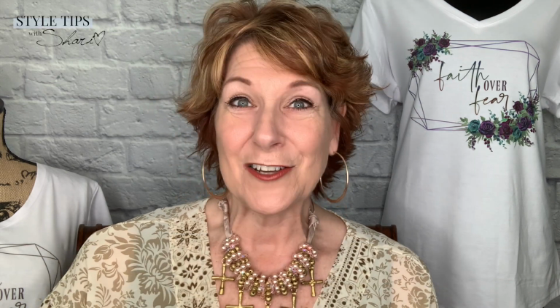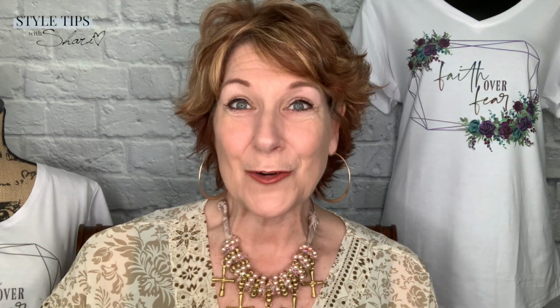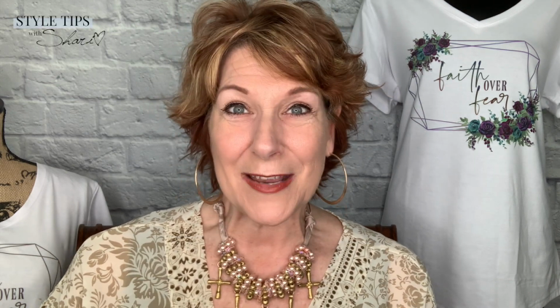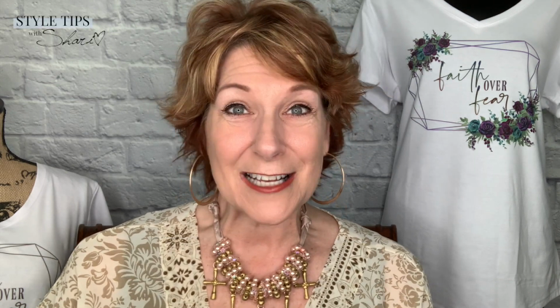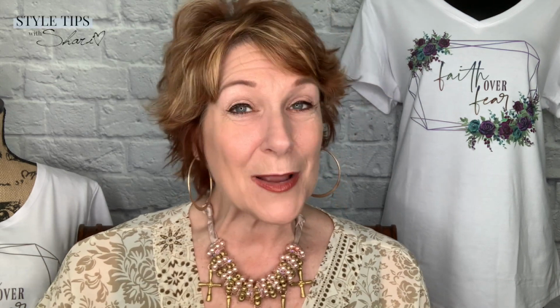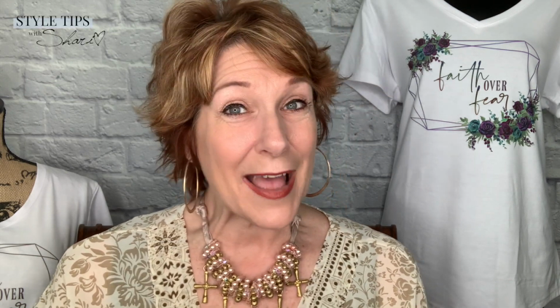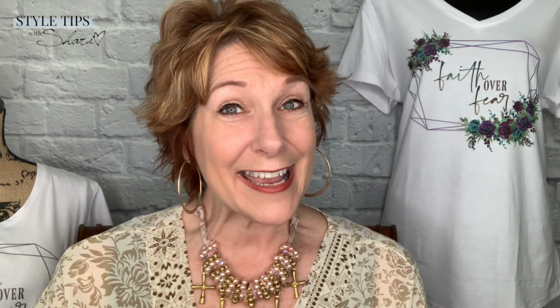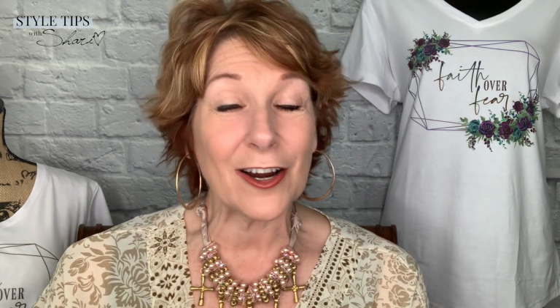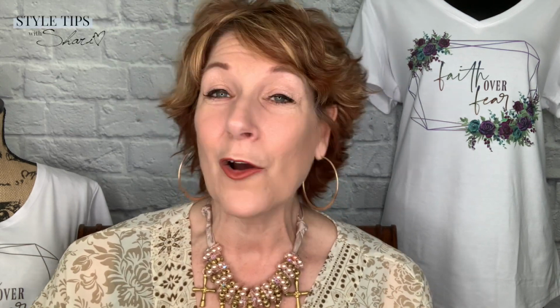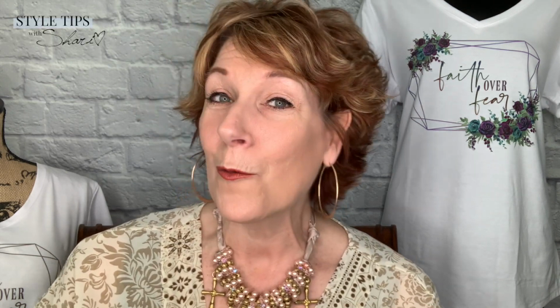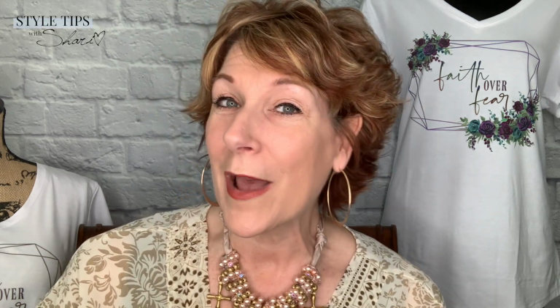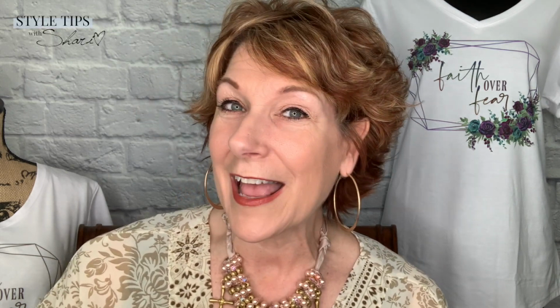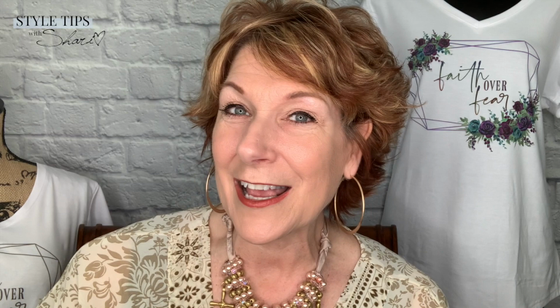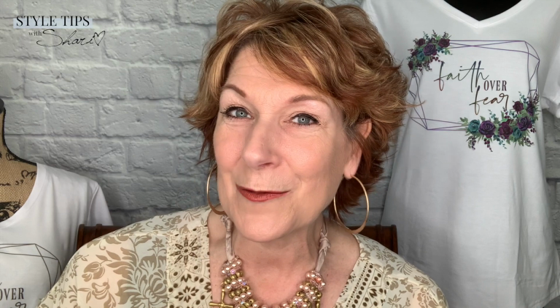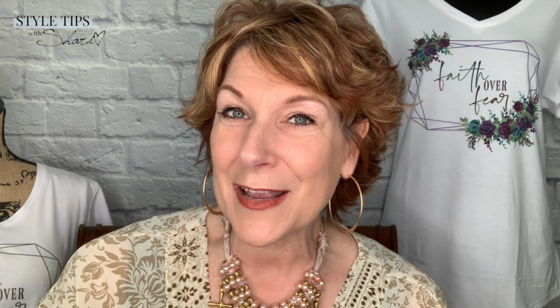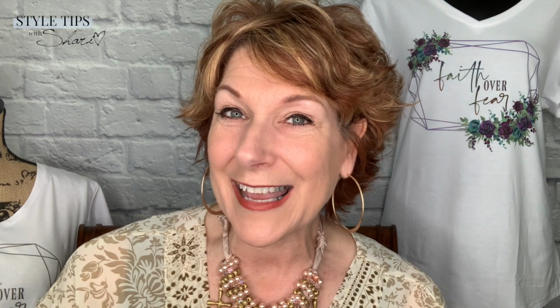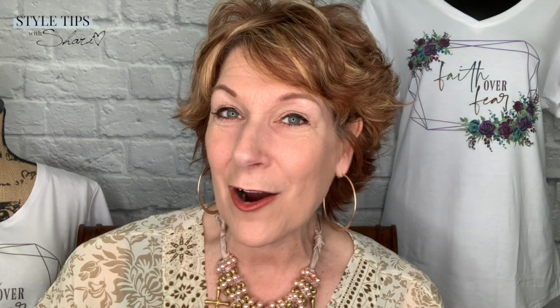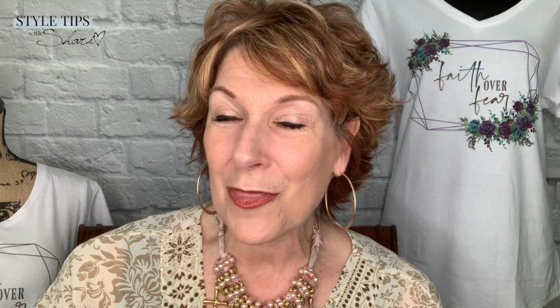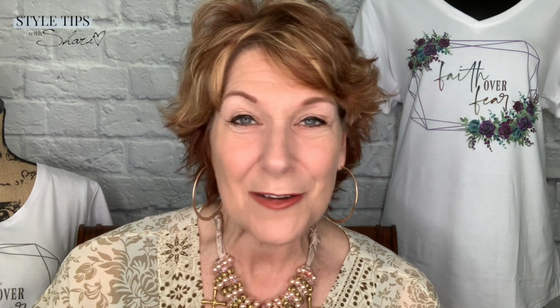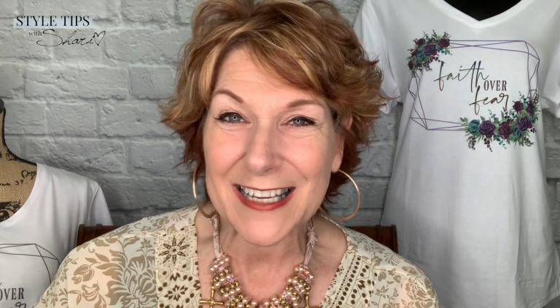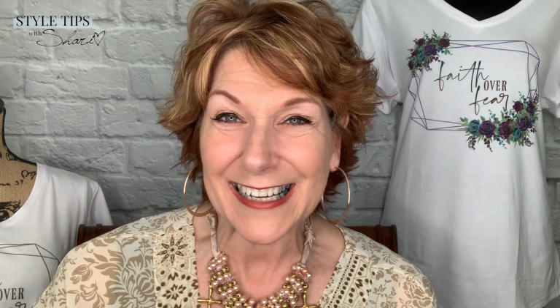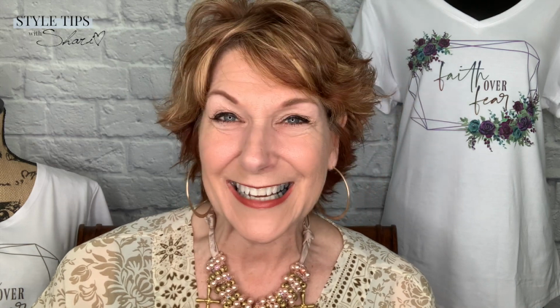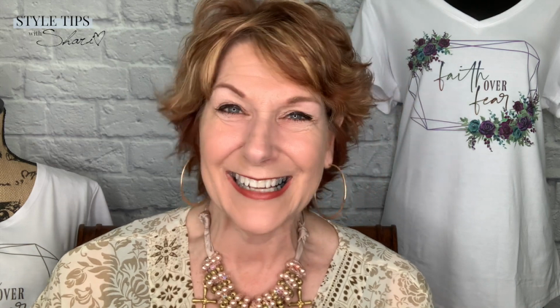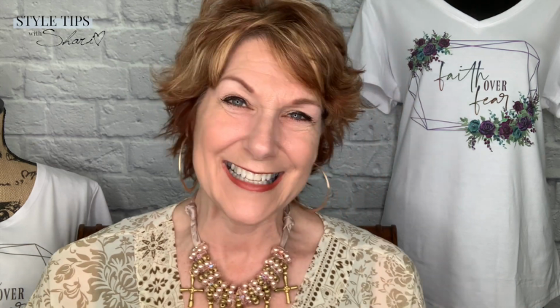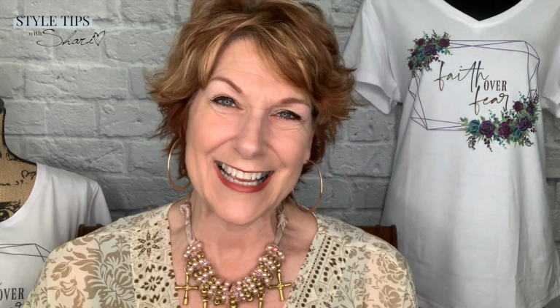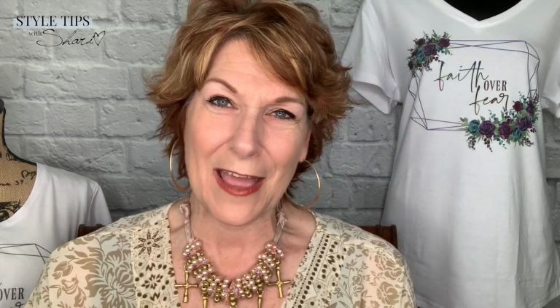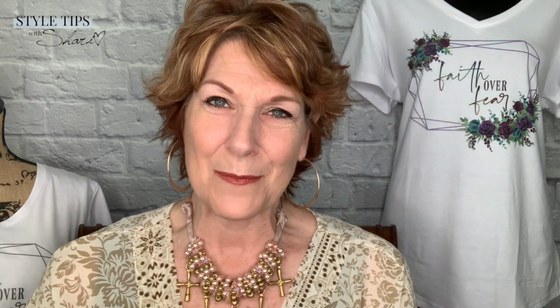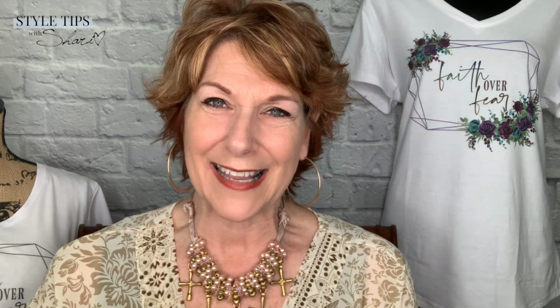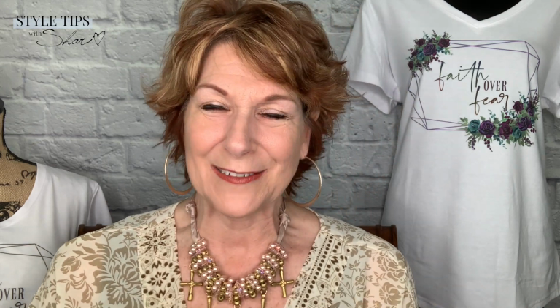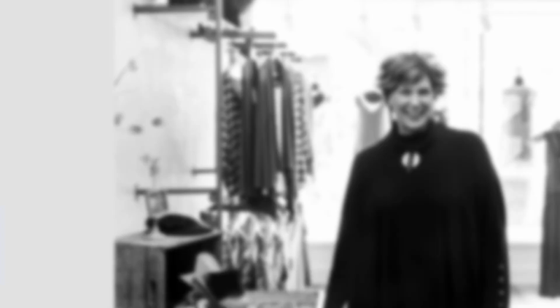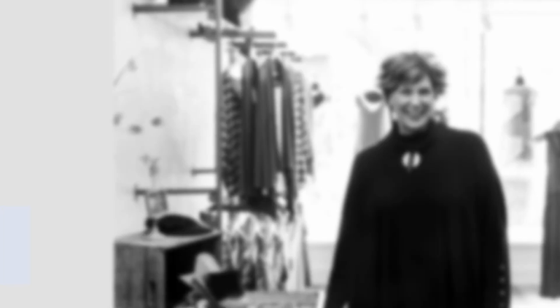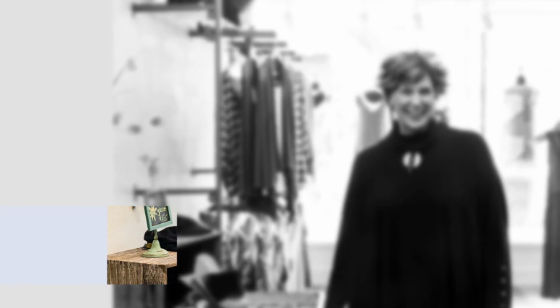Join me next week back here when we are thrifting. See you then — bye!